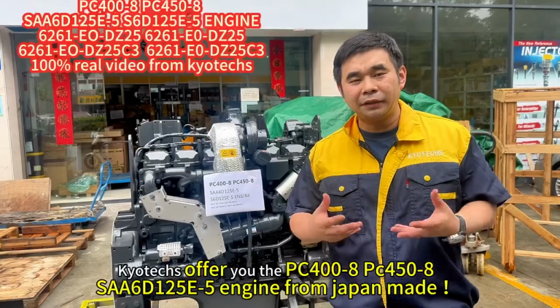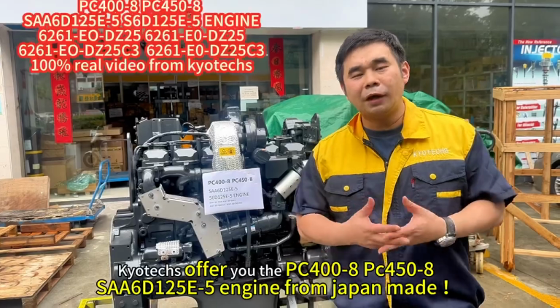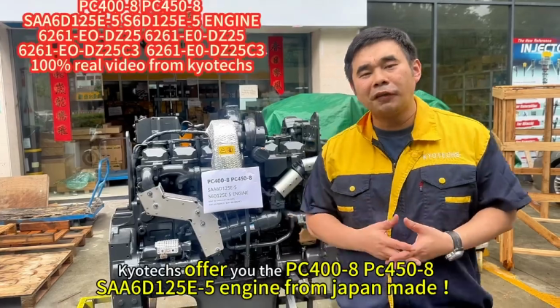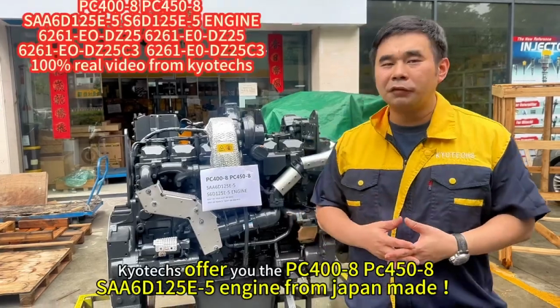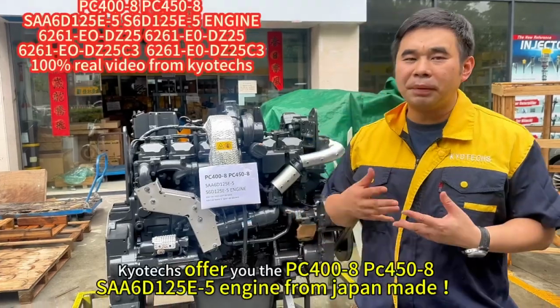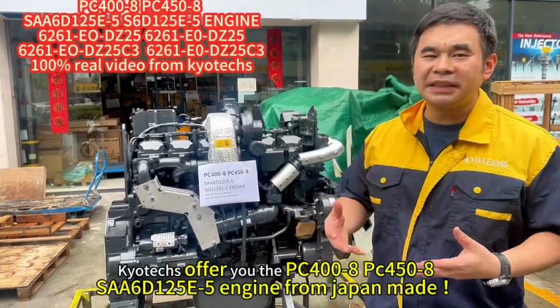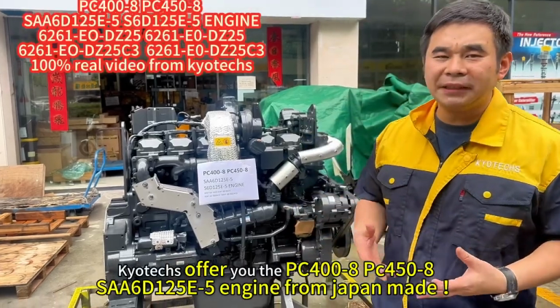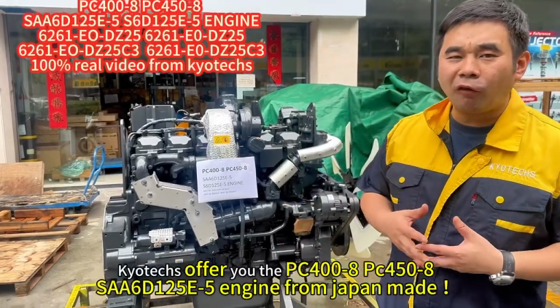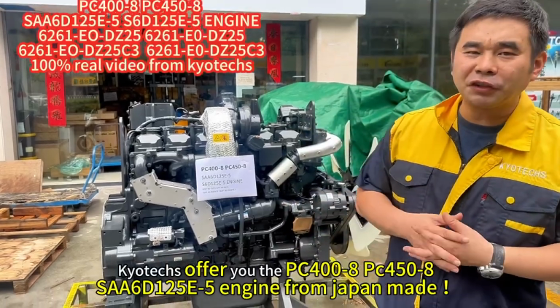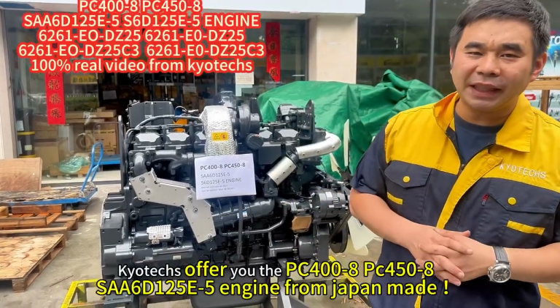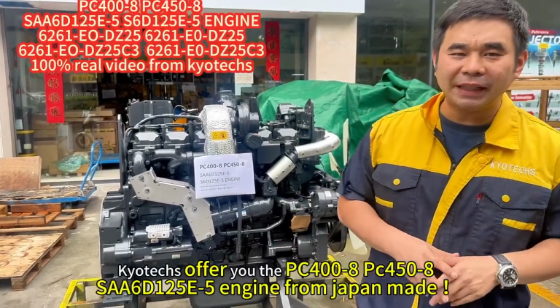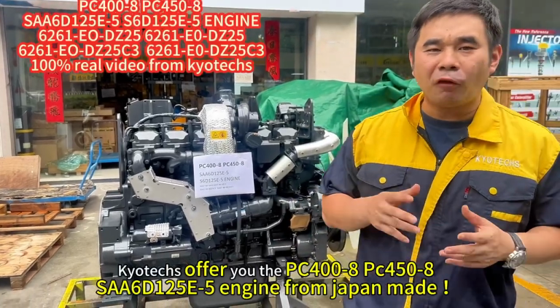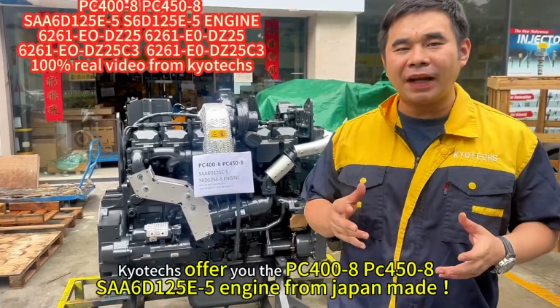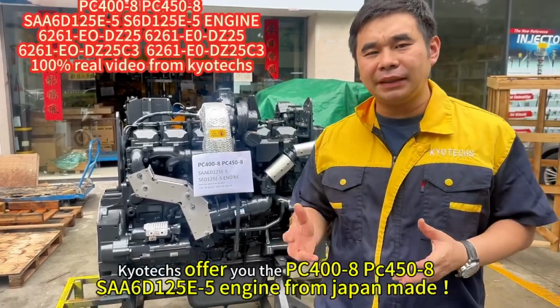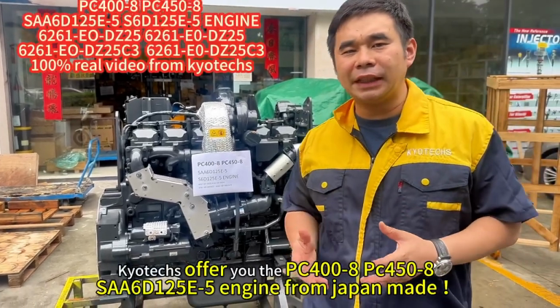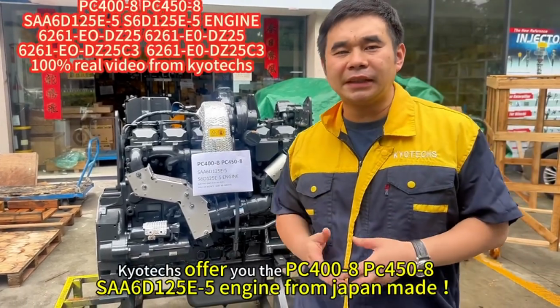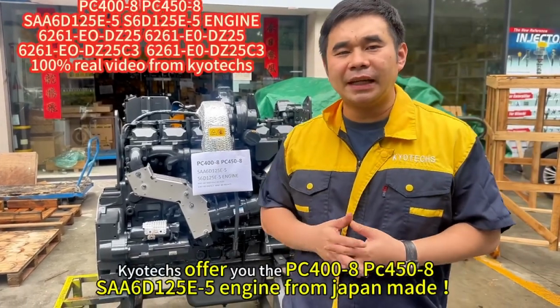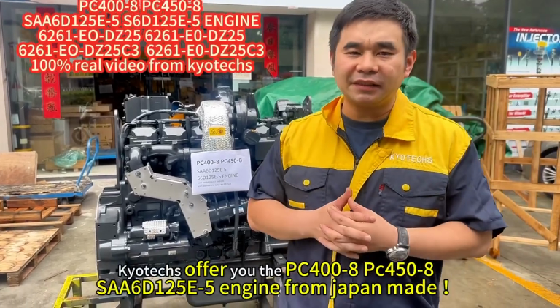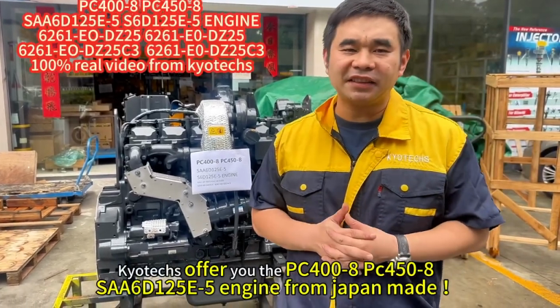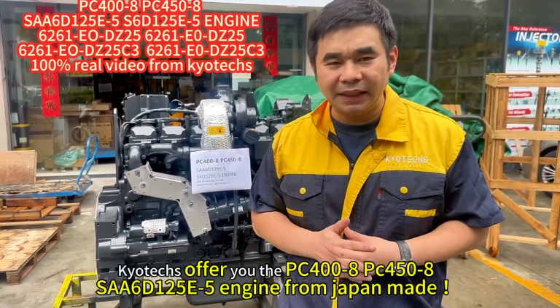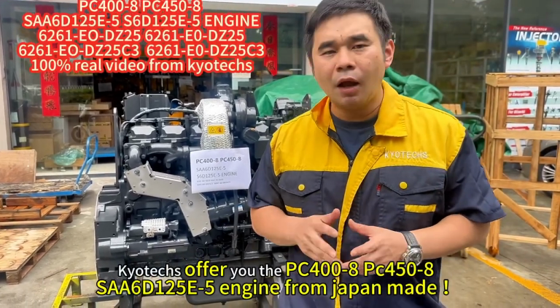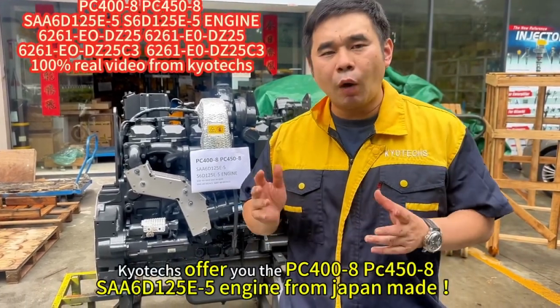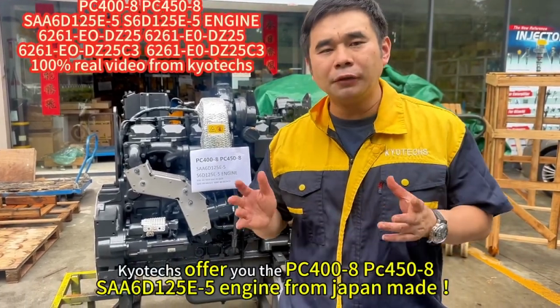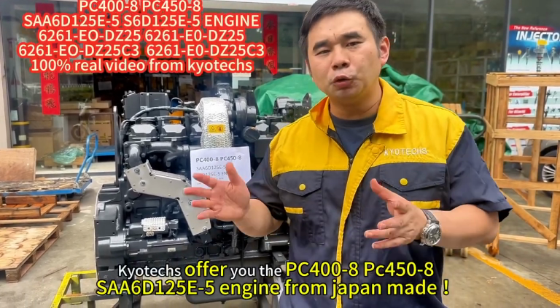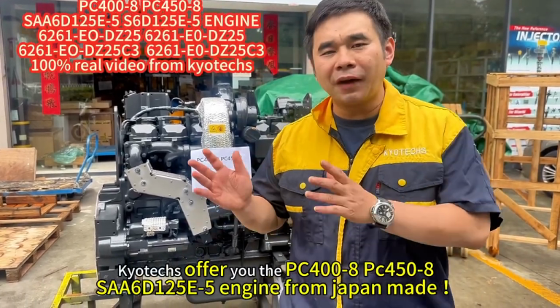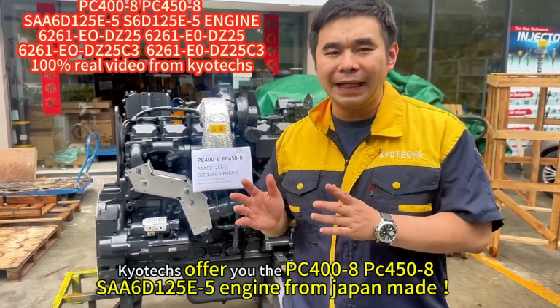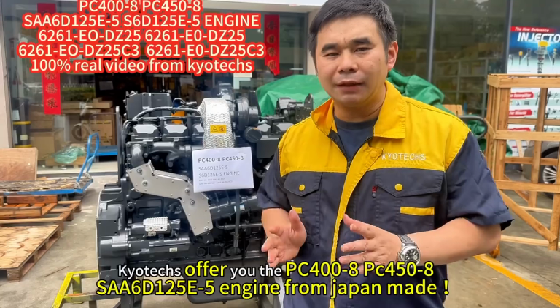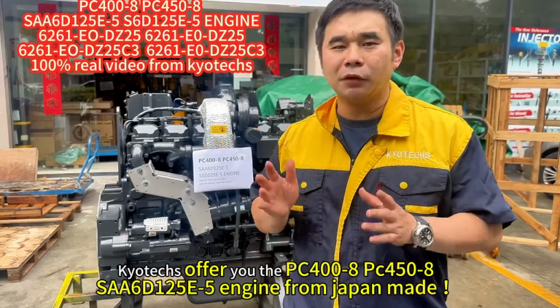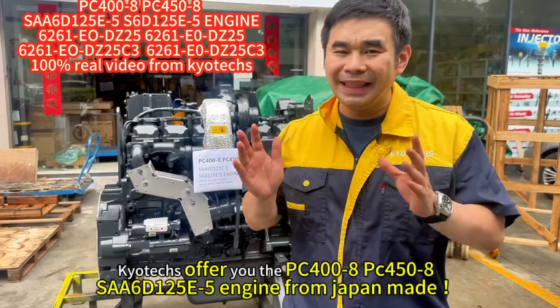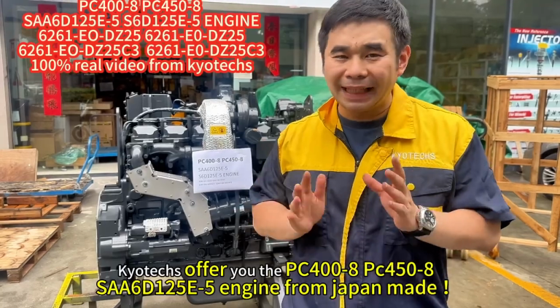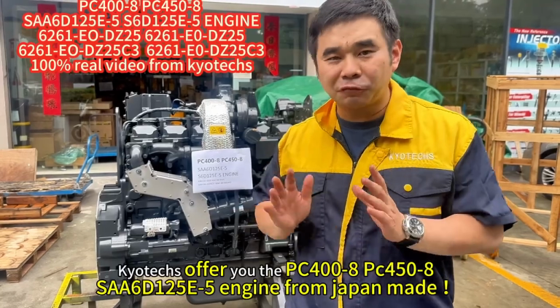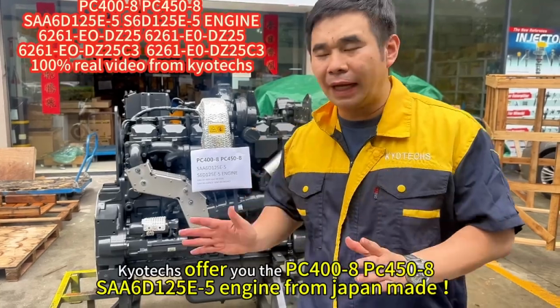Here they offer you the PC400X8, 450X8 and X60125, and E-DX5.